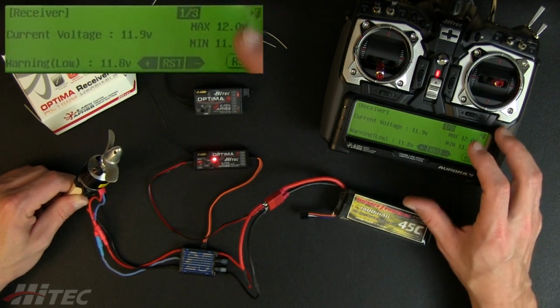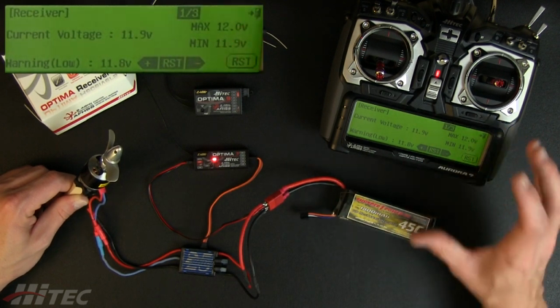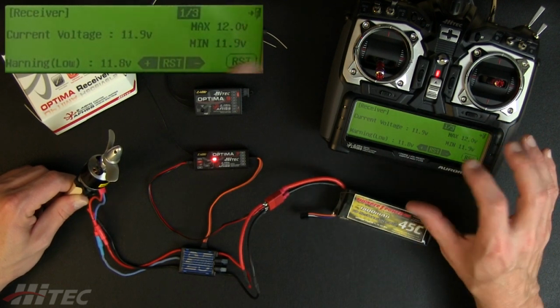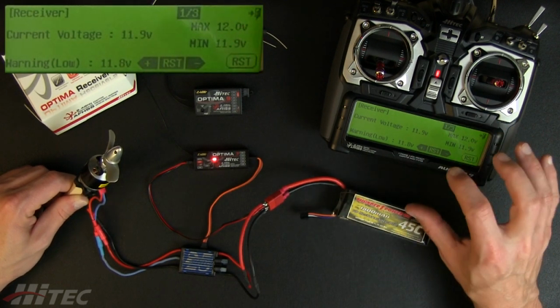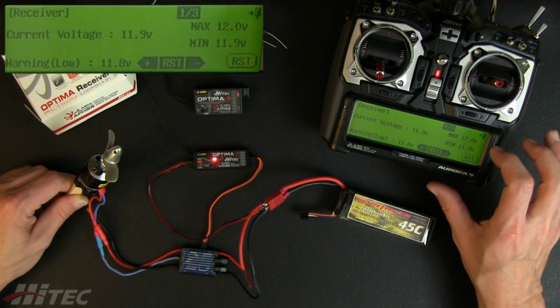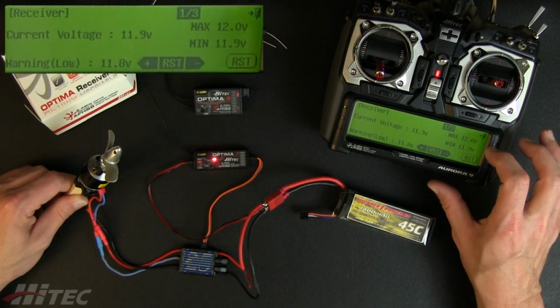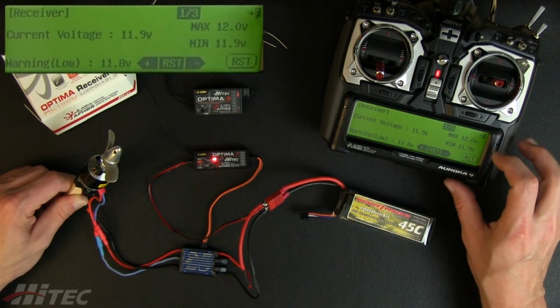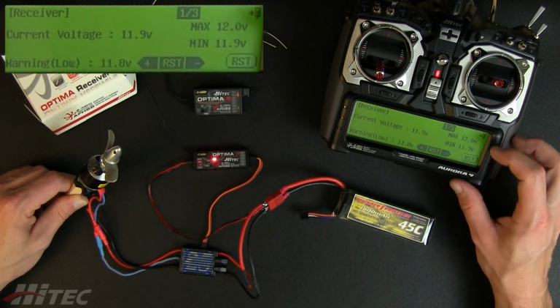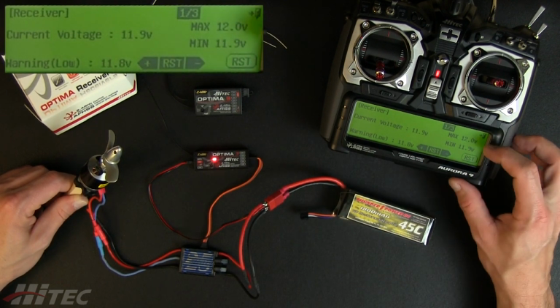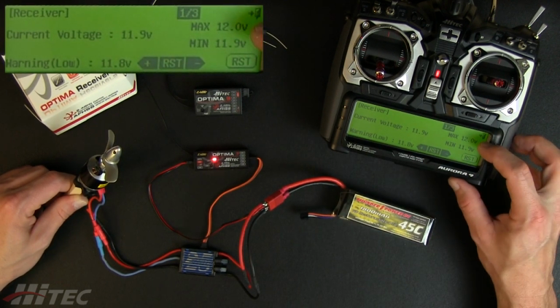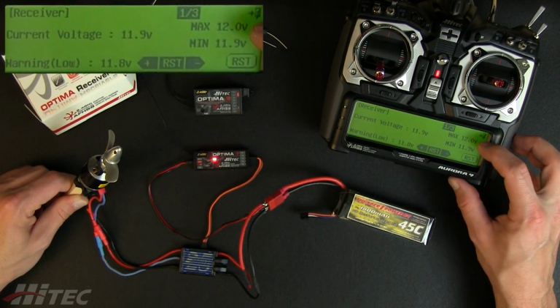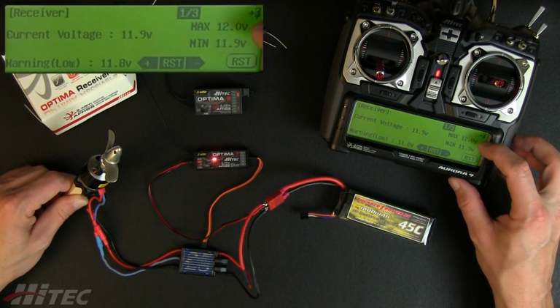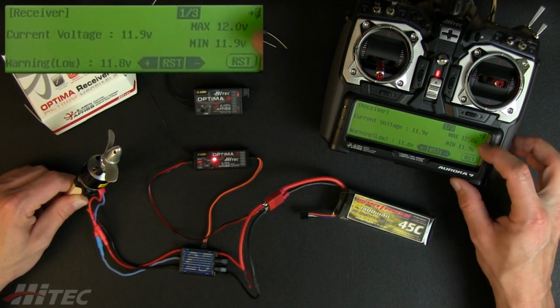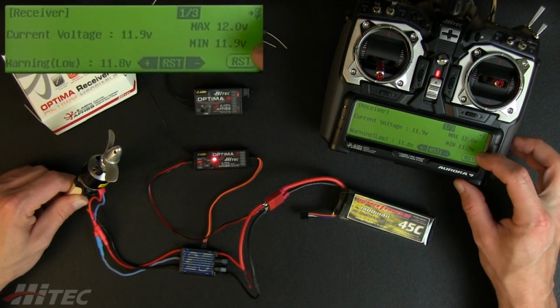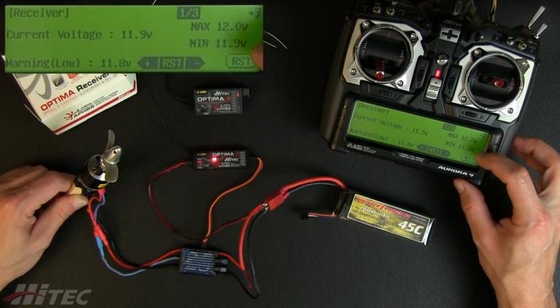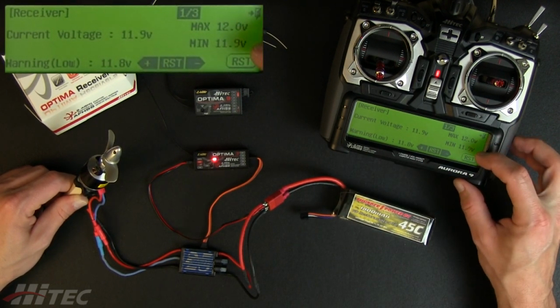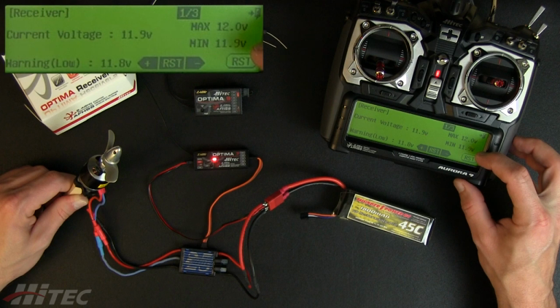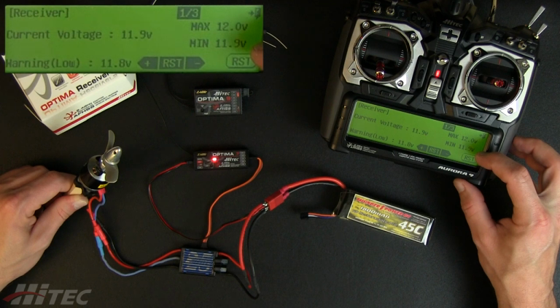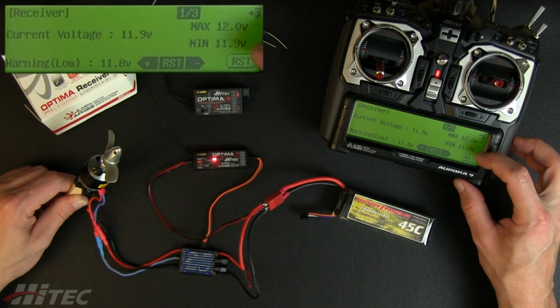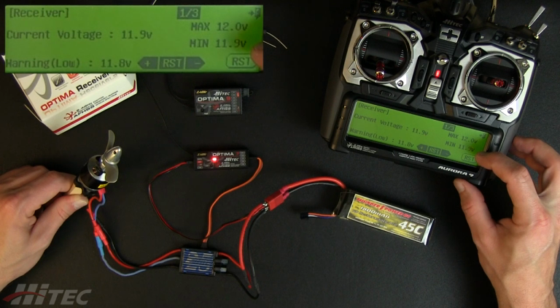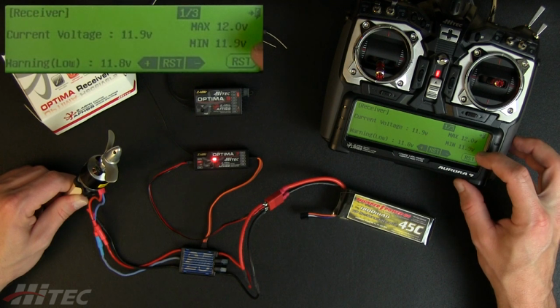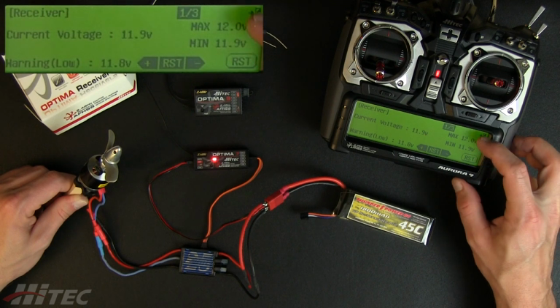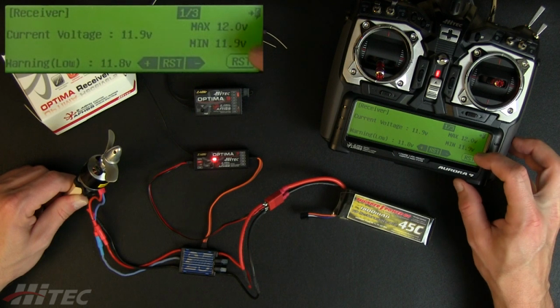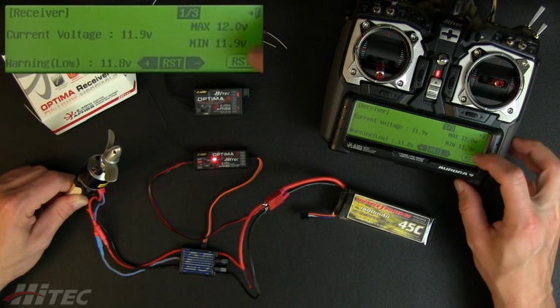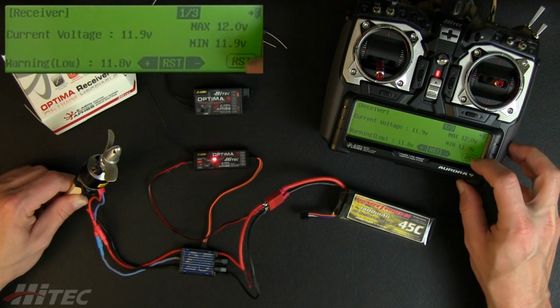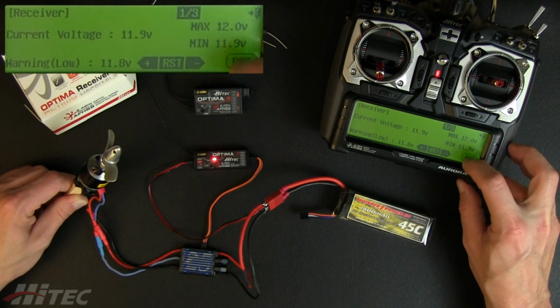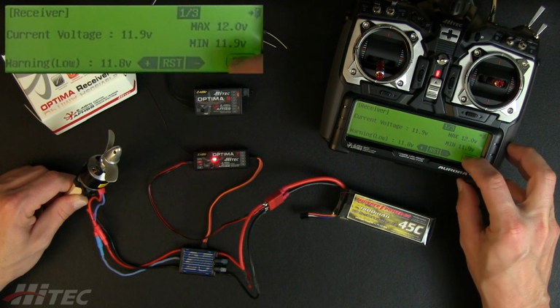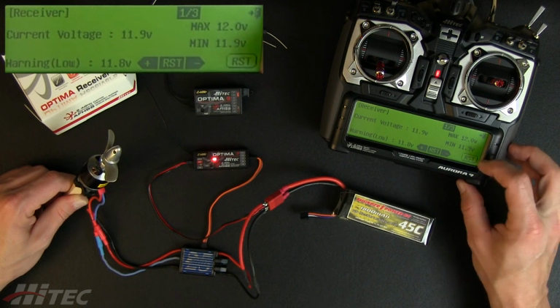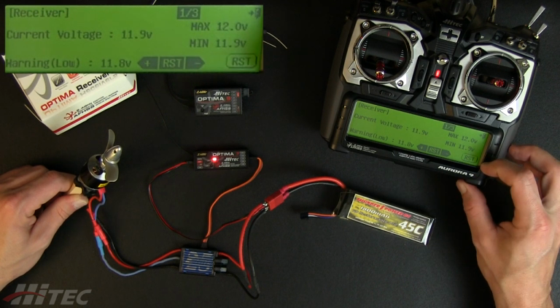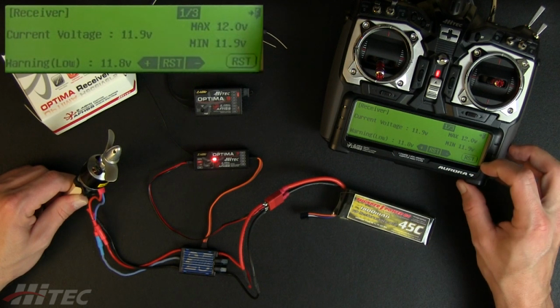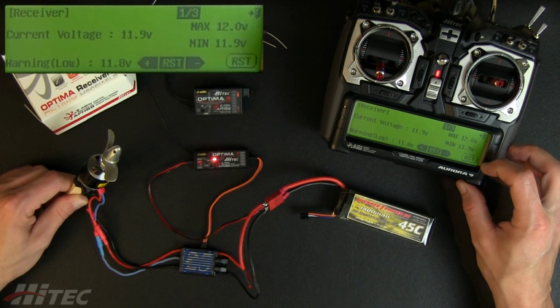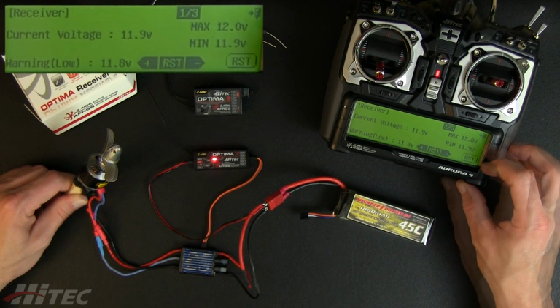It's a really nice, simple thing. You can see the max of 12 volts, minimum 11.9 — it'll show you max and min, and you can always reset that.